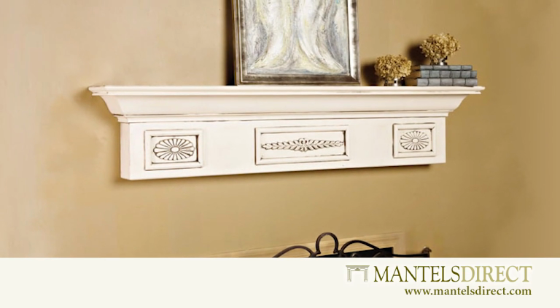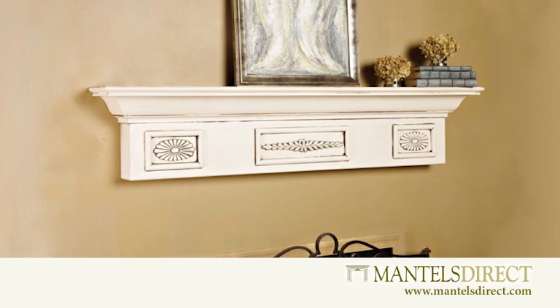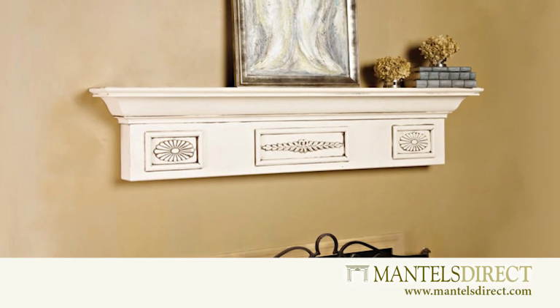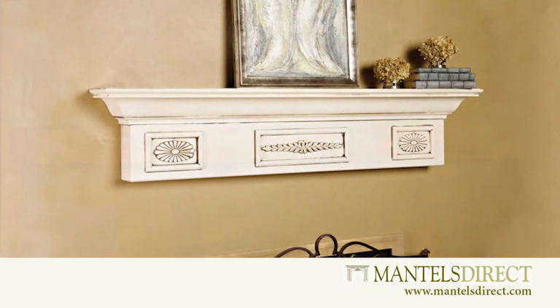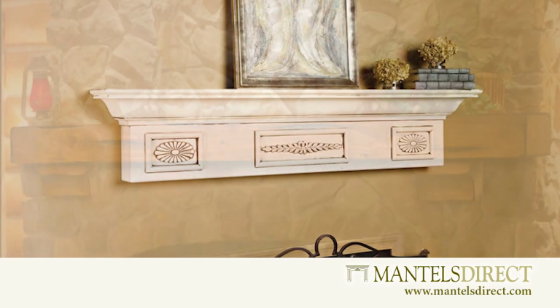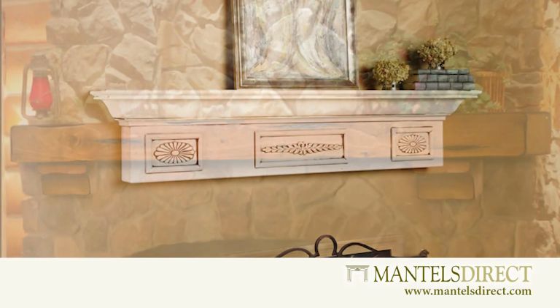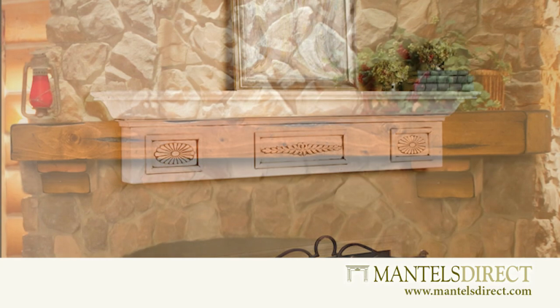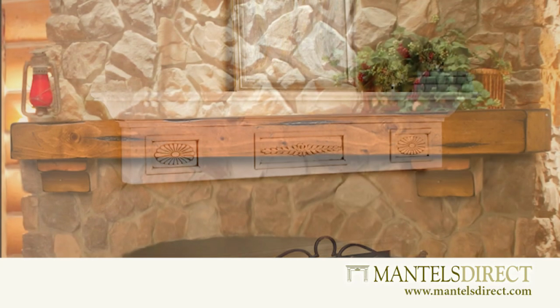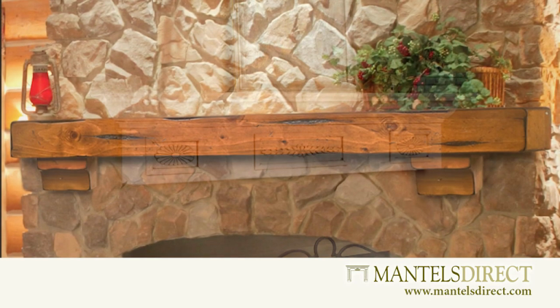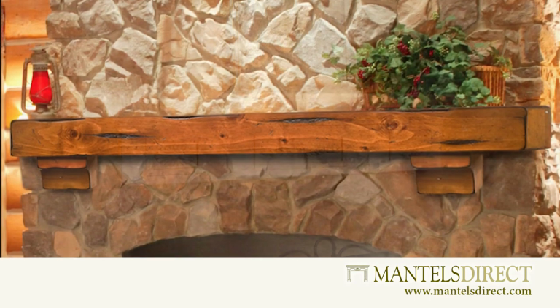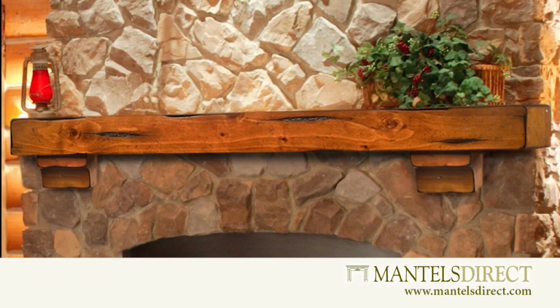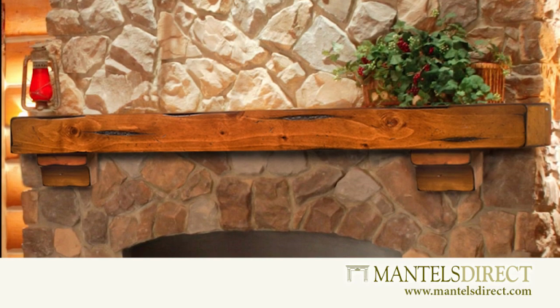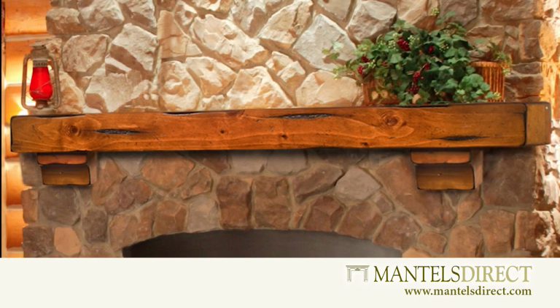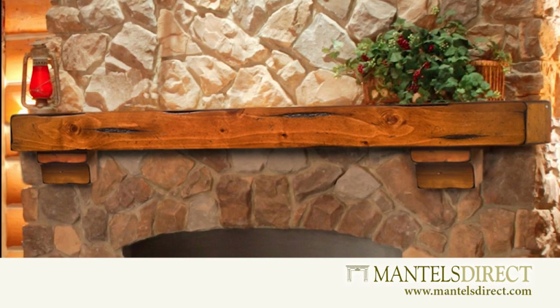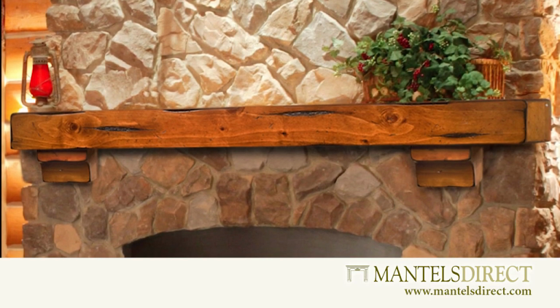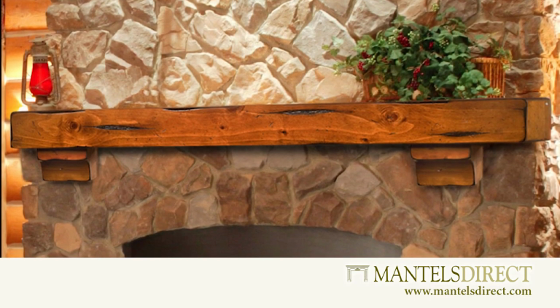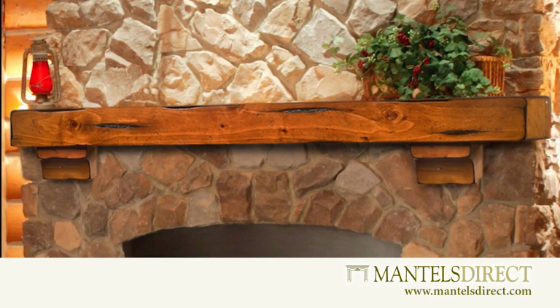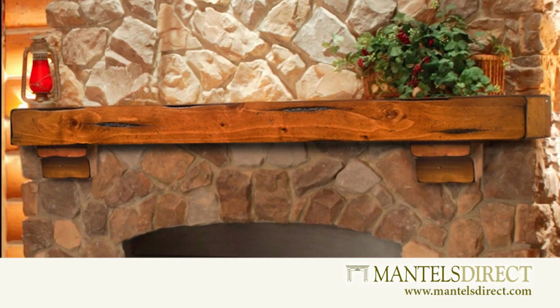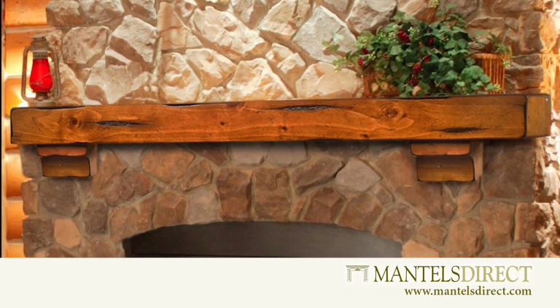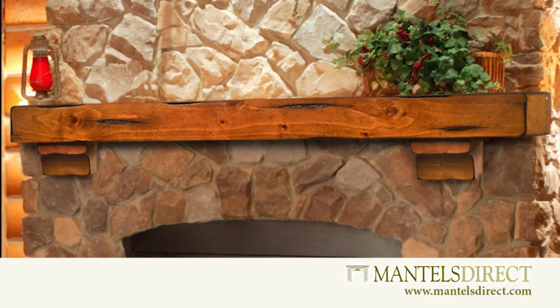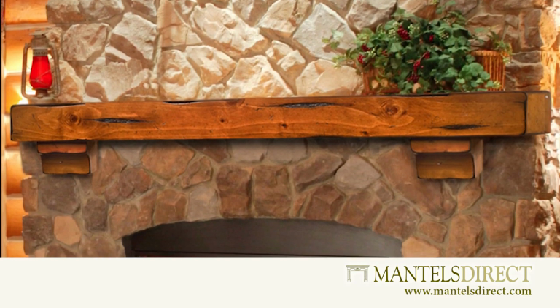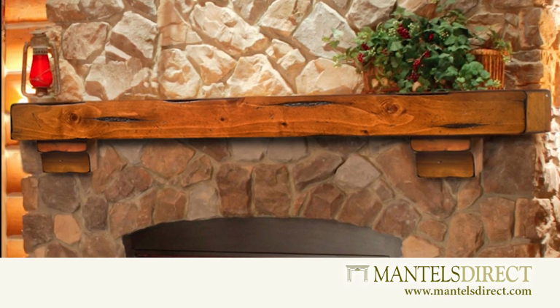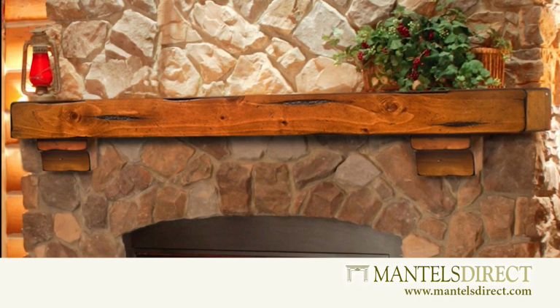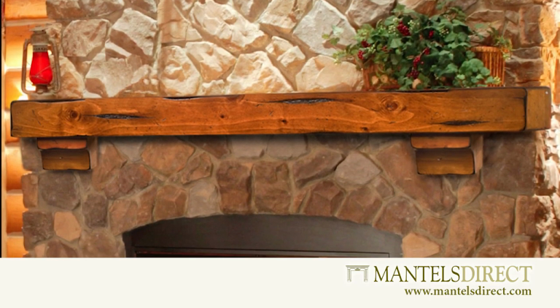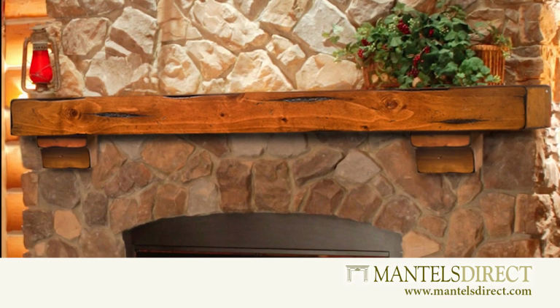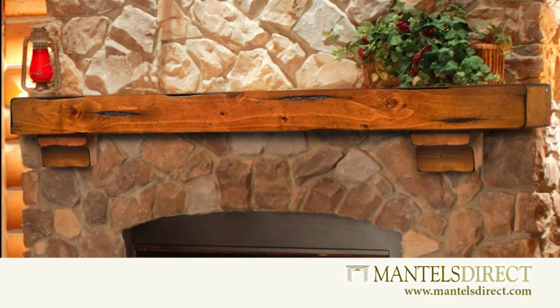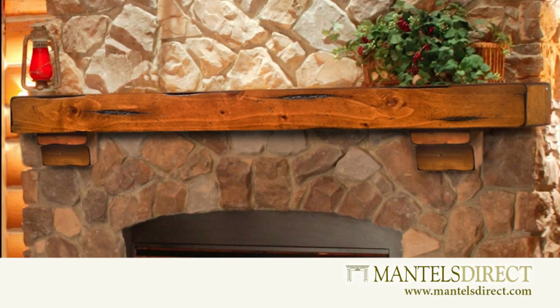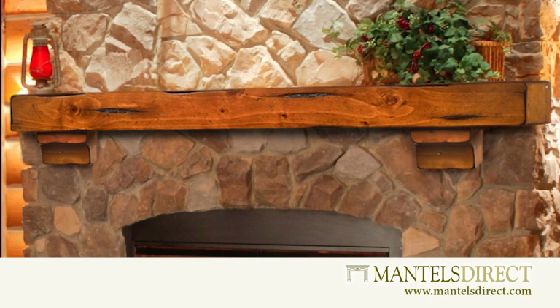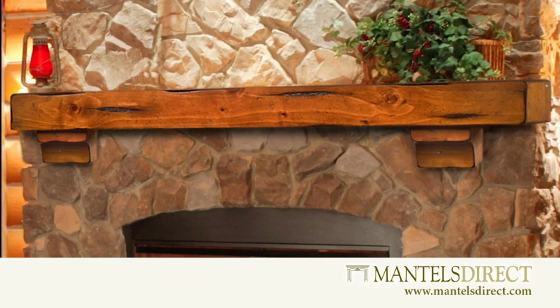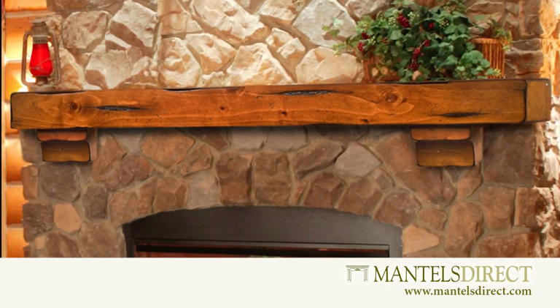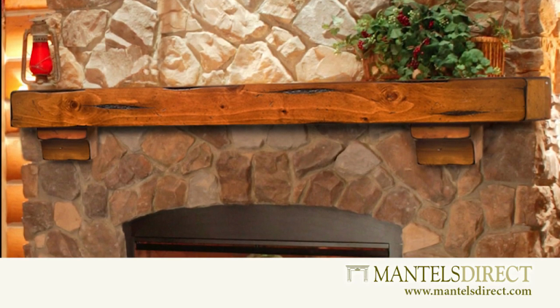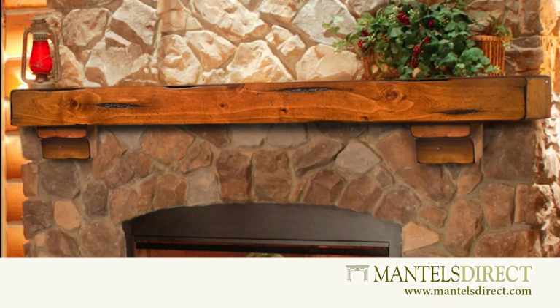Love the rustic look? Be sure to check out our selection of timber shelves, creating a warm cabin ambiance.